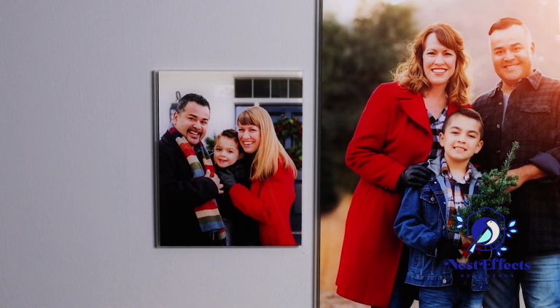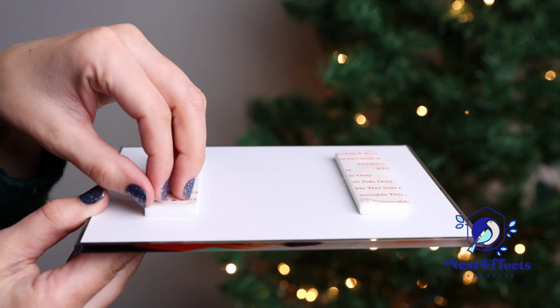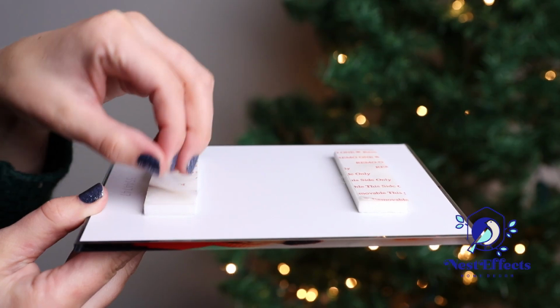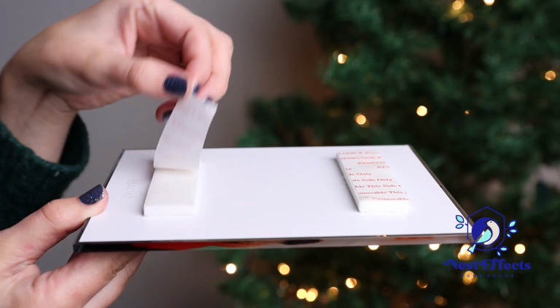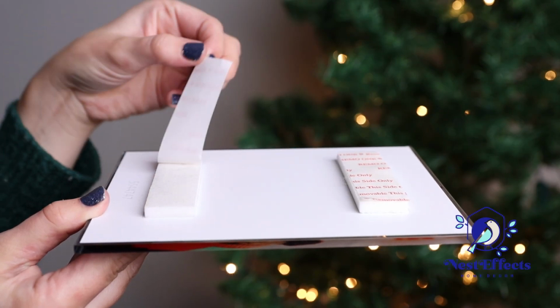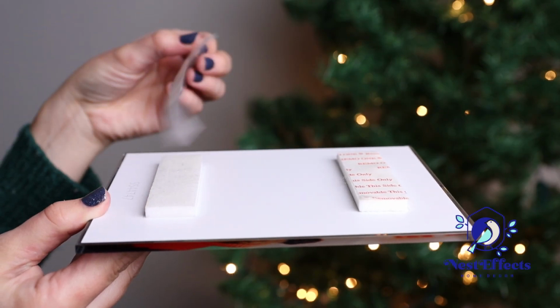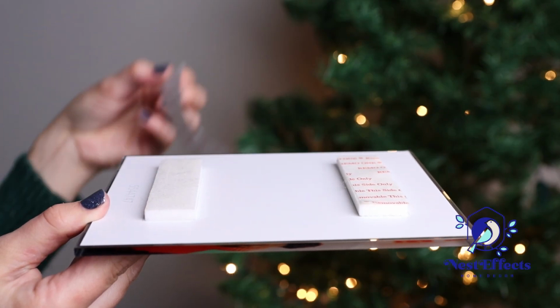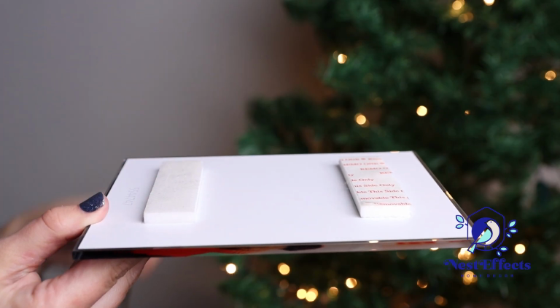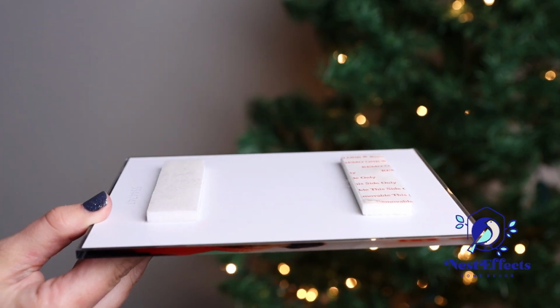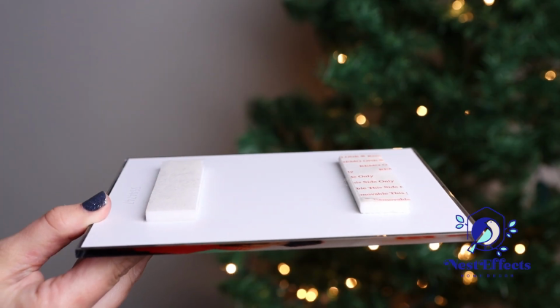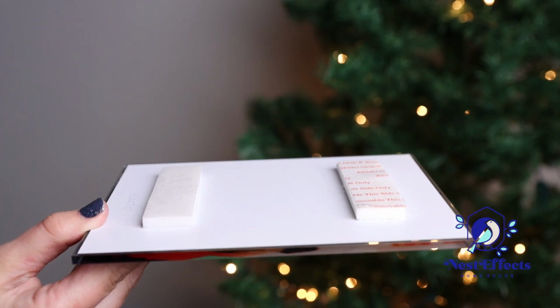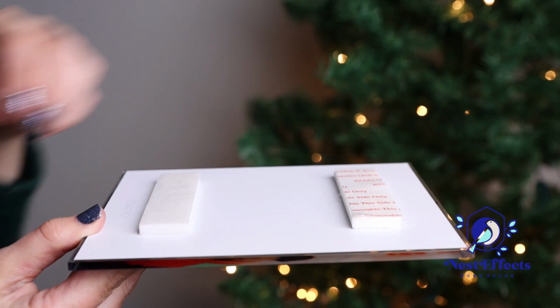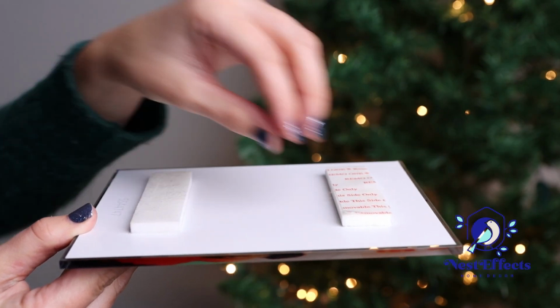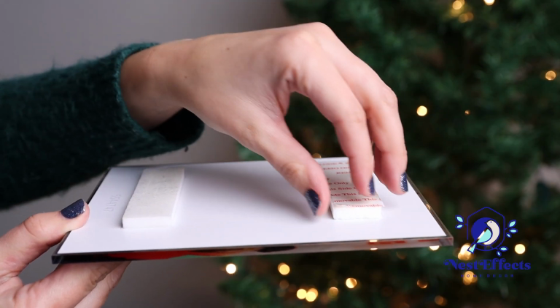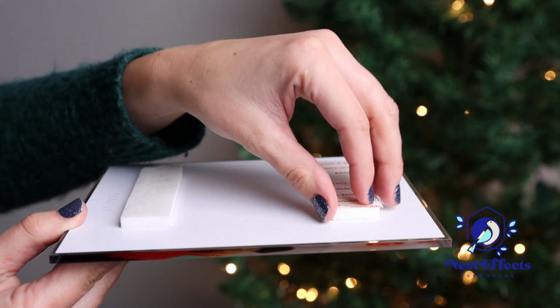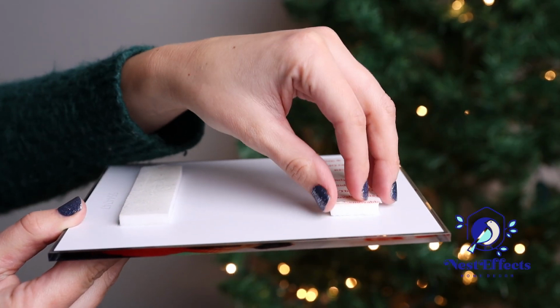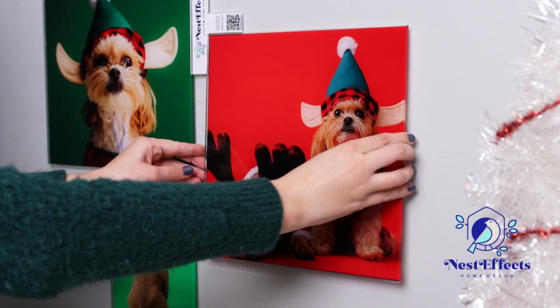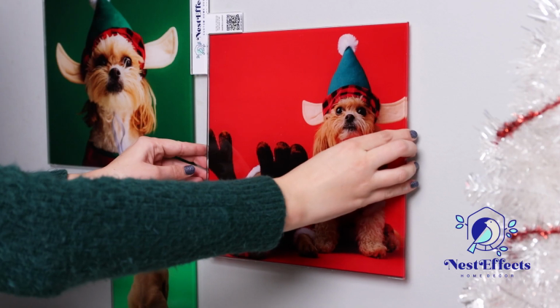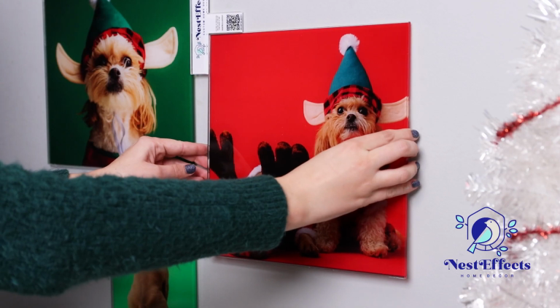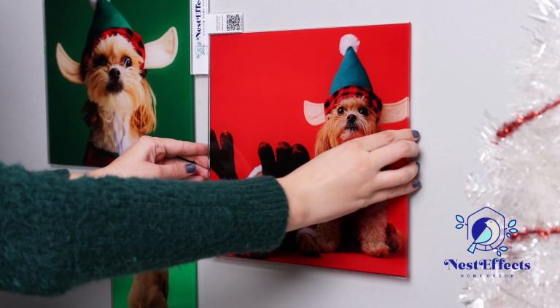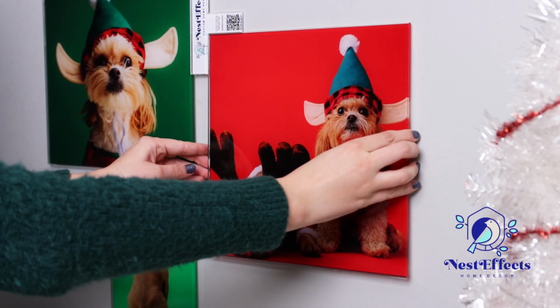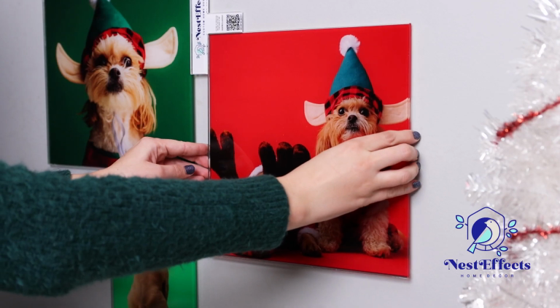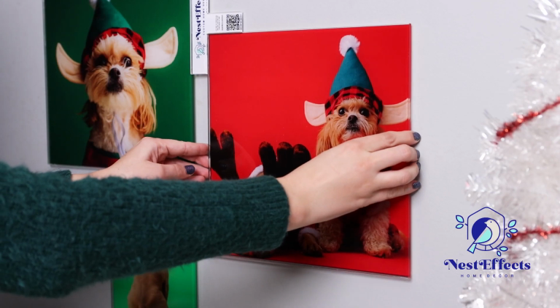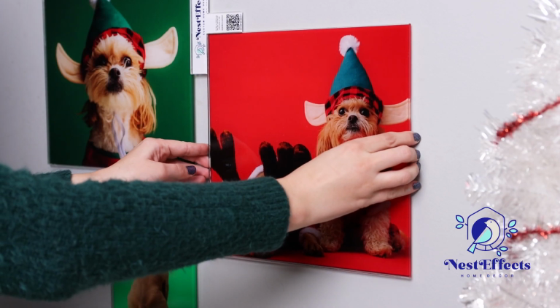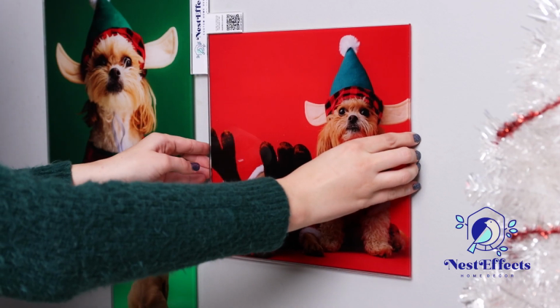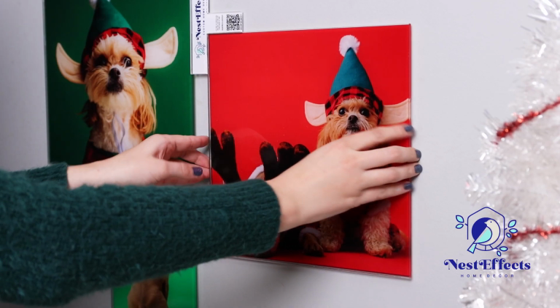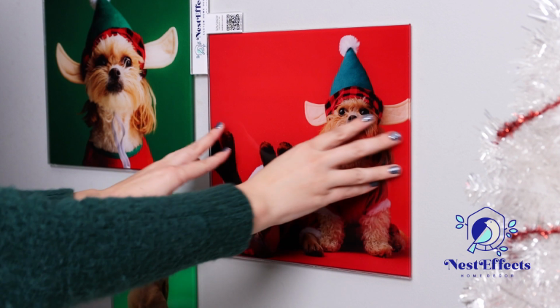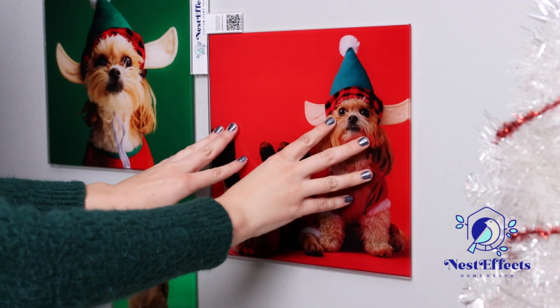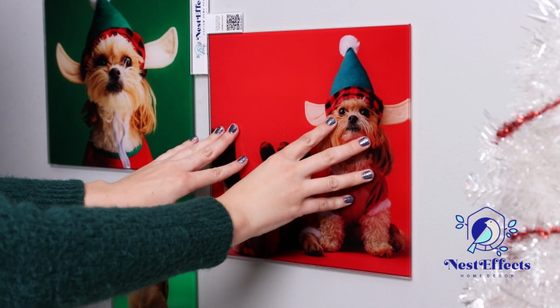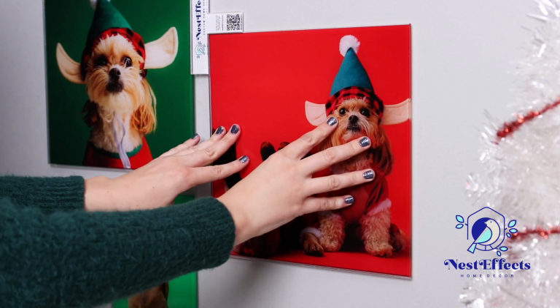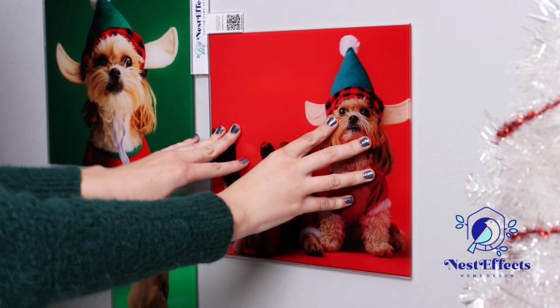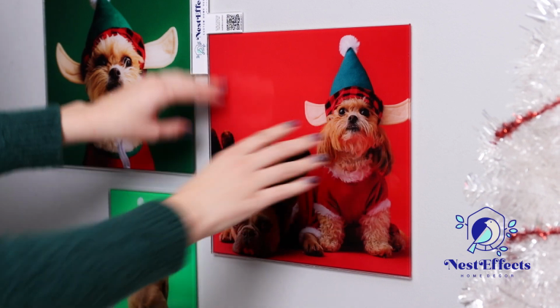With our easy-to-use adhesive backing, there's no need for tools or measuring. Just peel and stick.